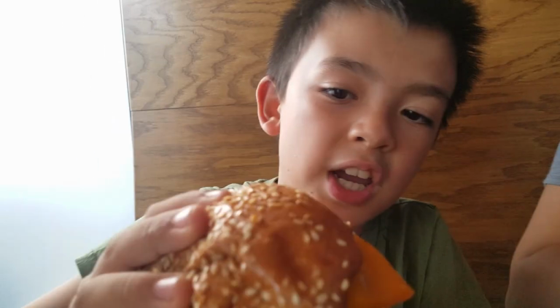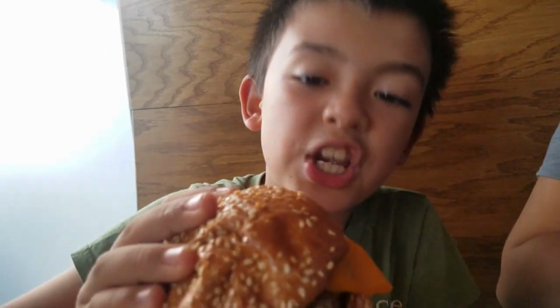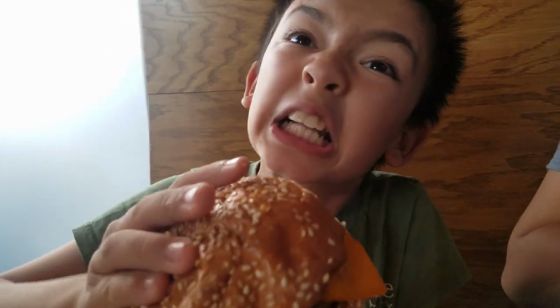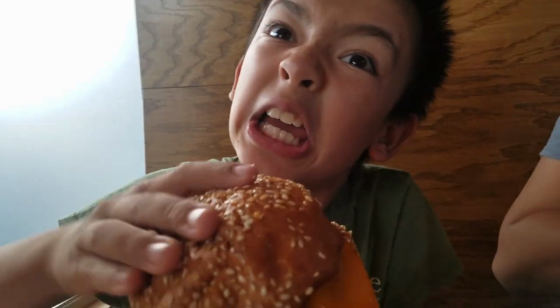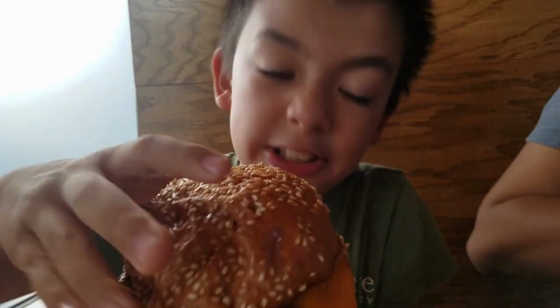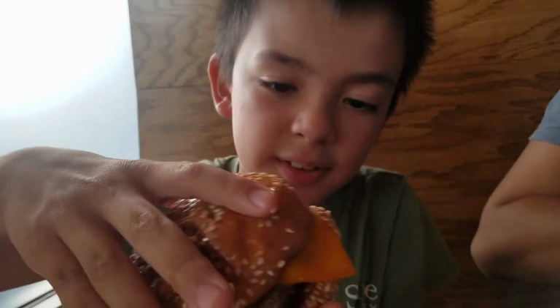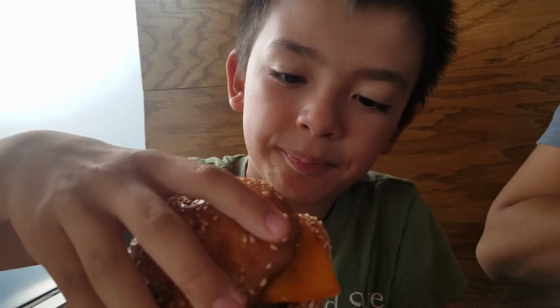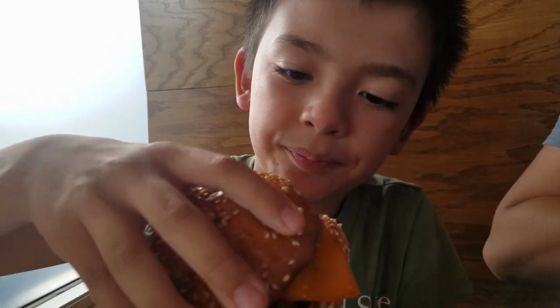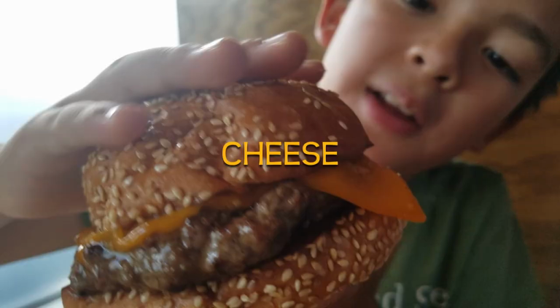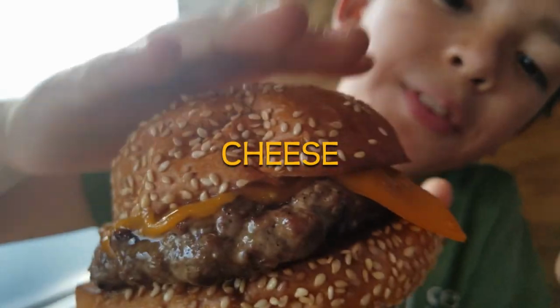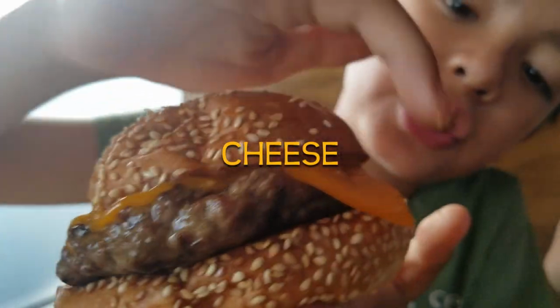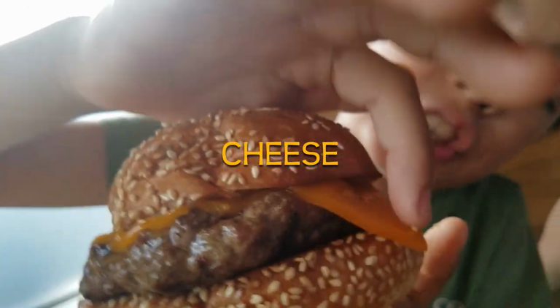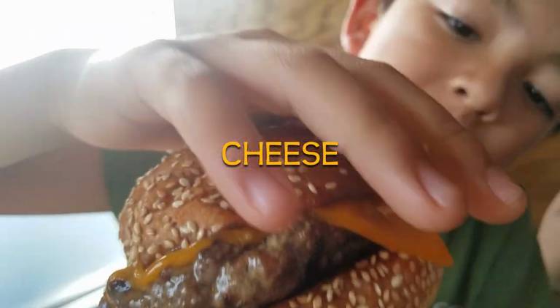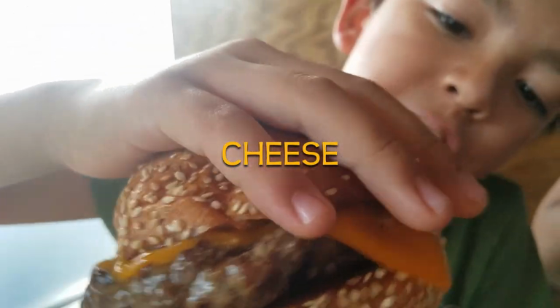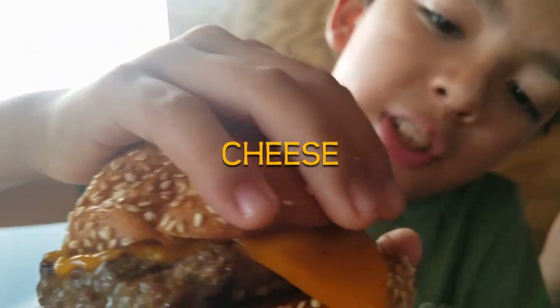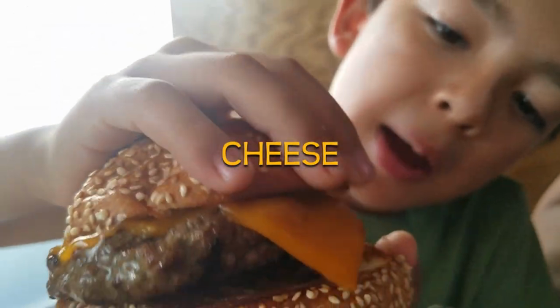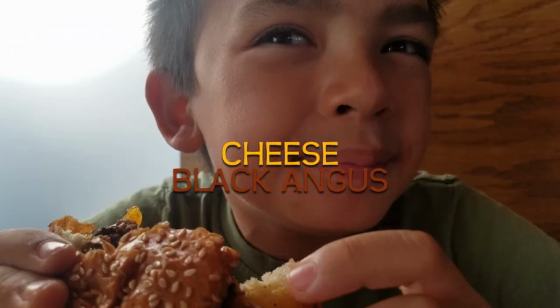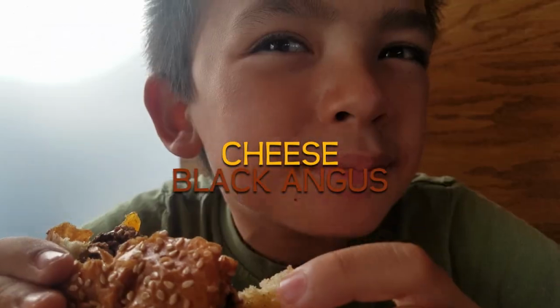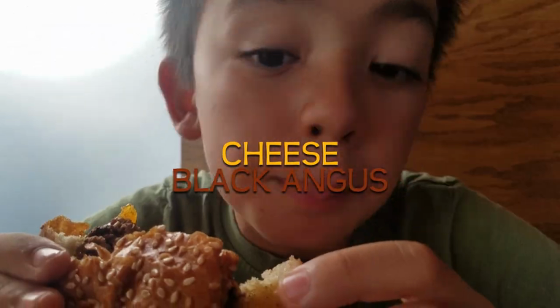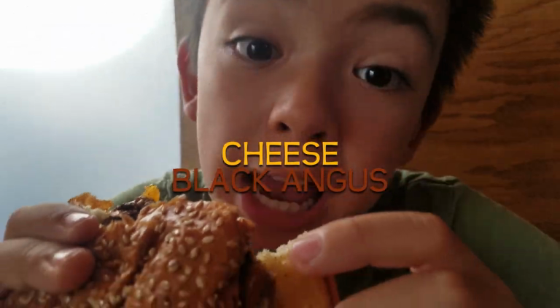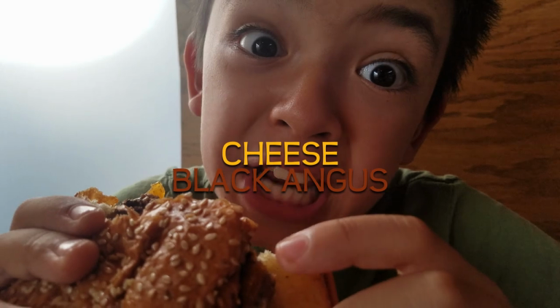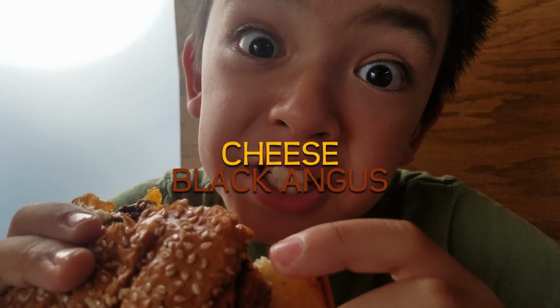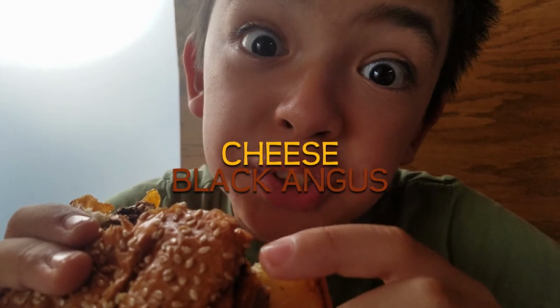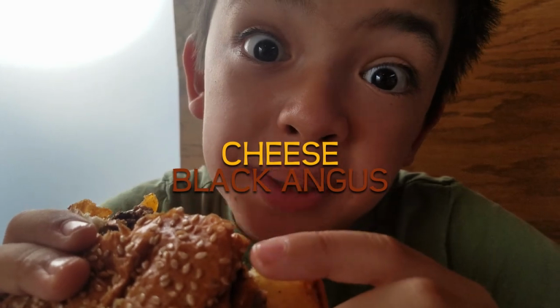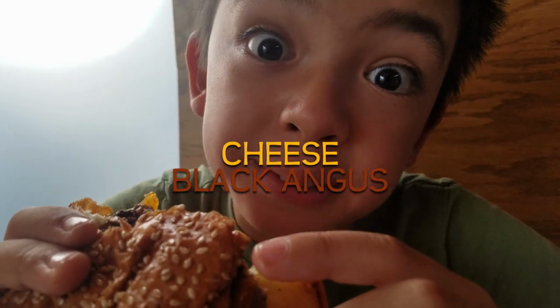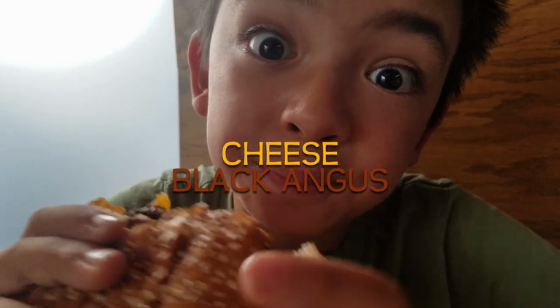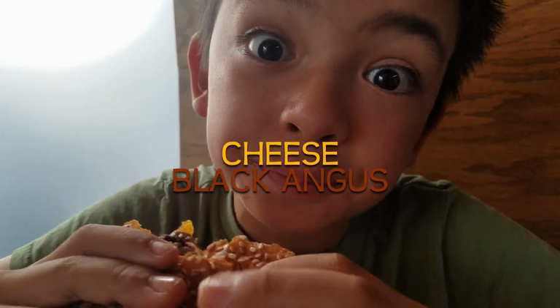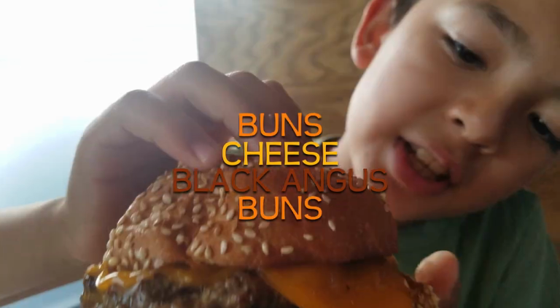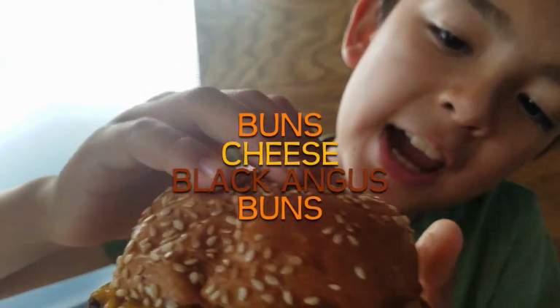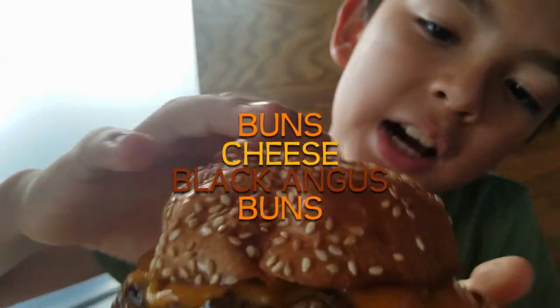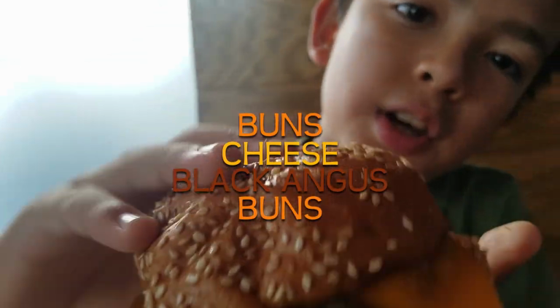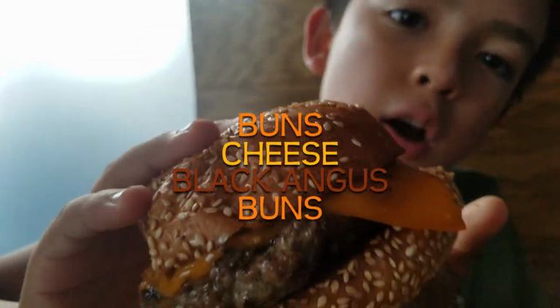Okay, checklist! Cheese, Black Angus meat, and...